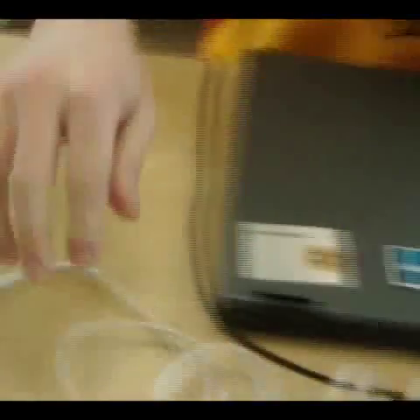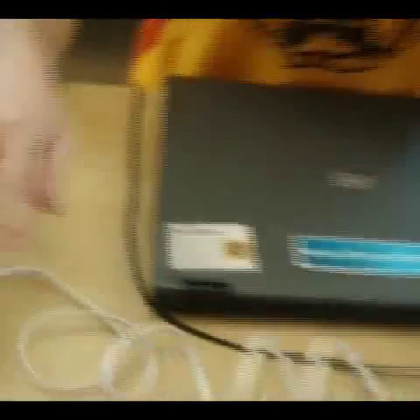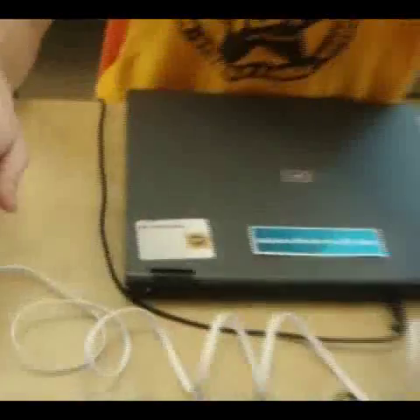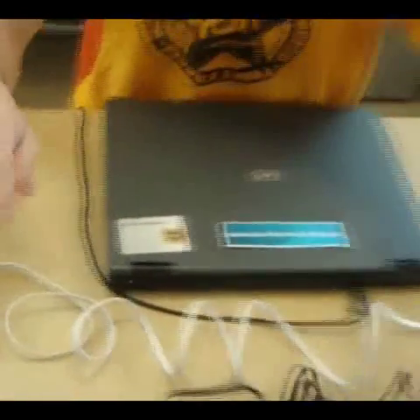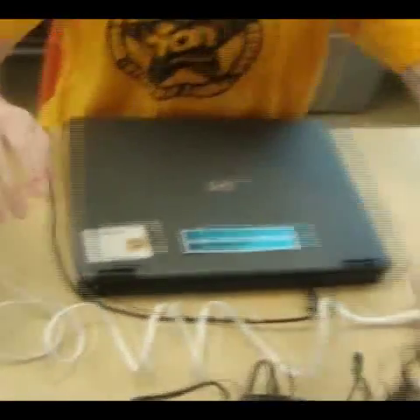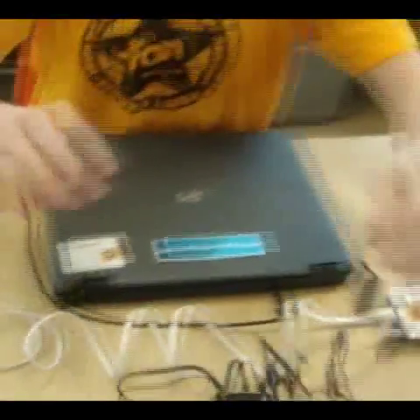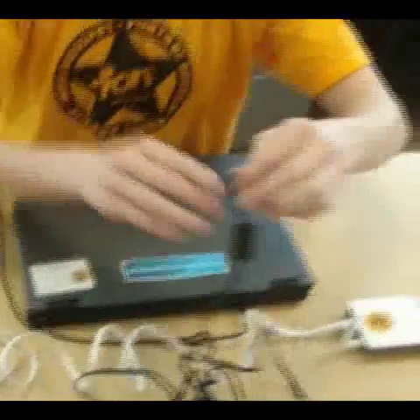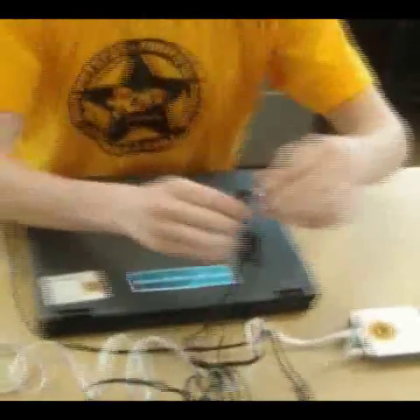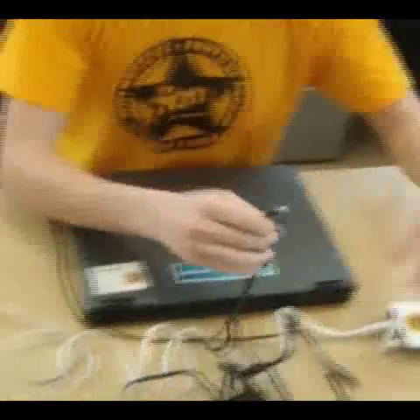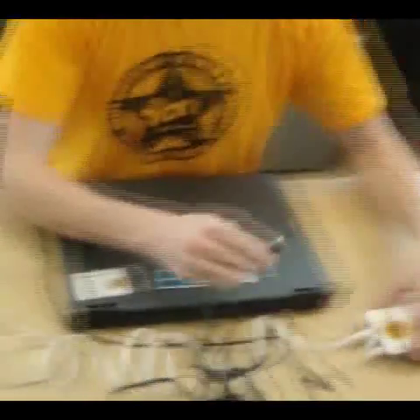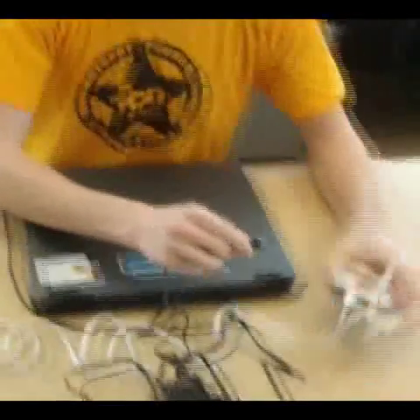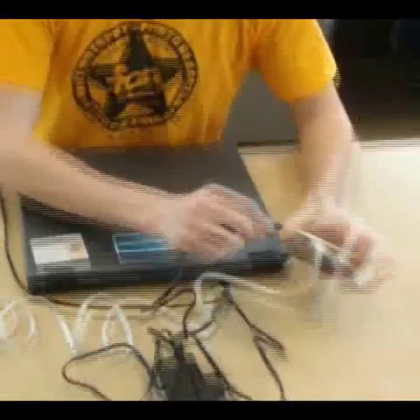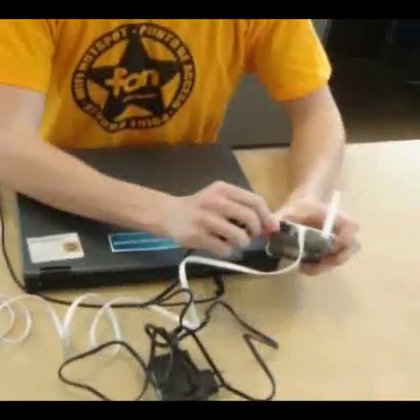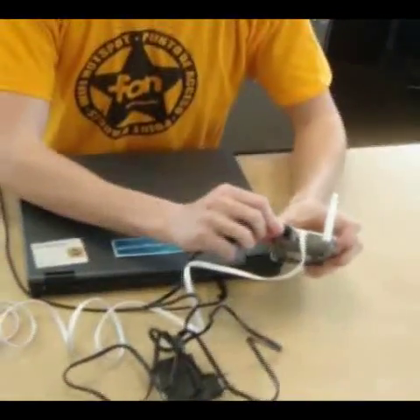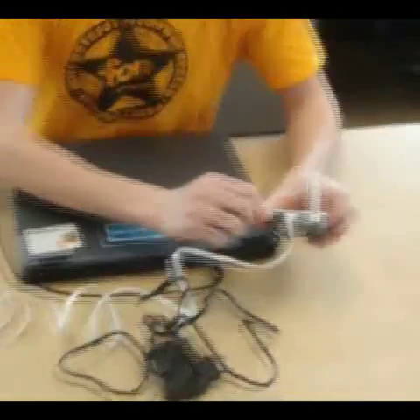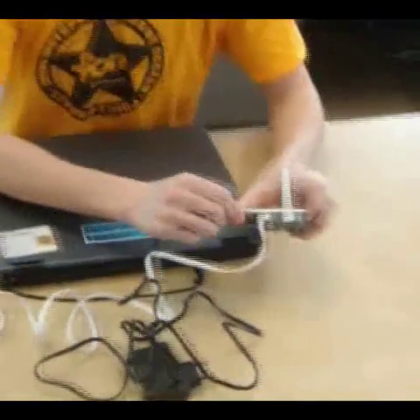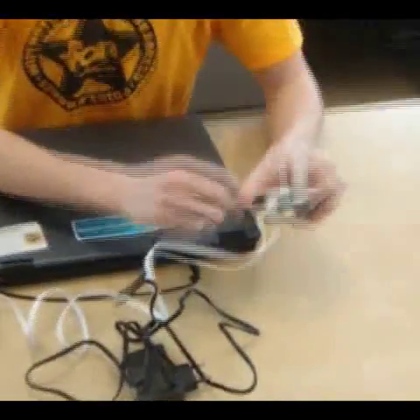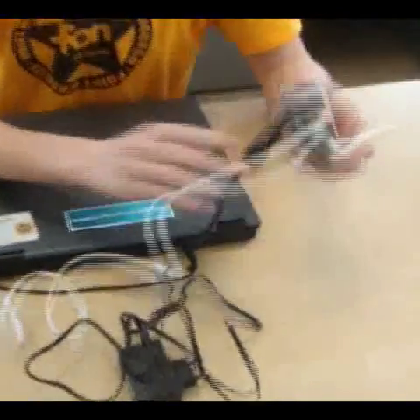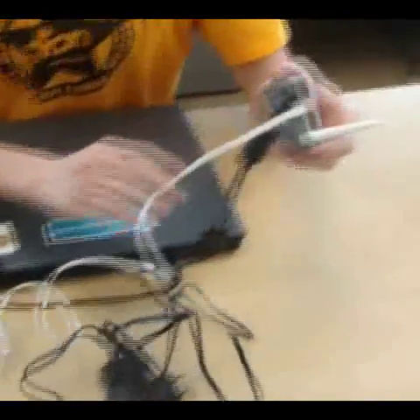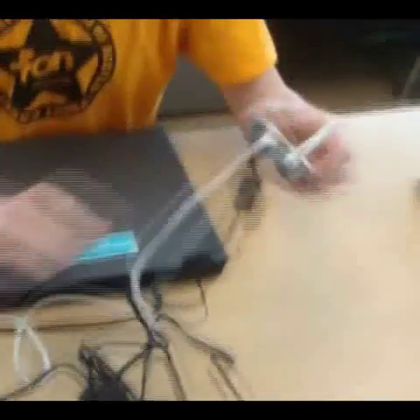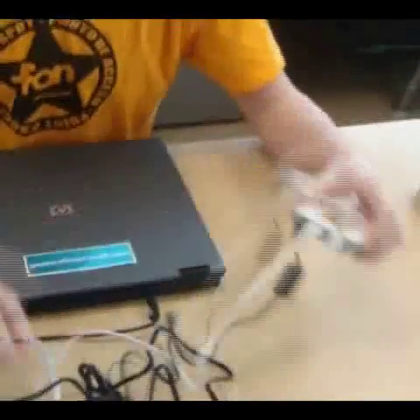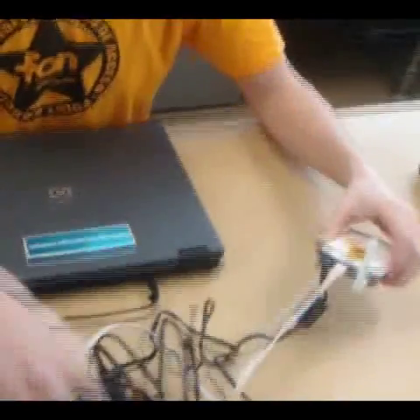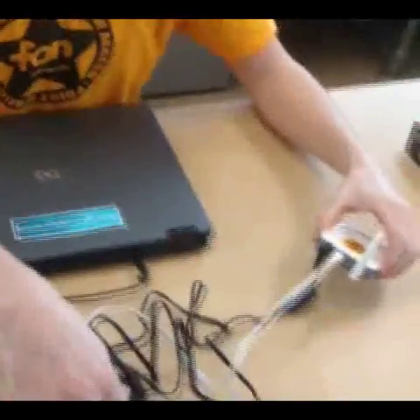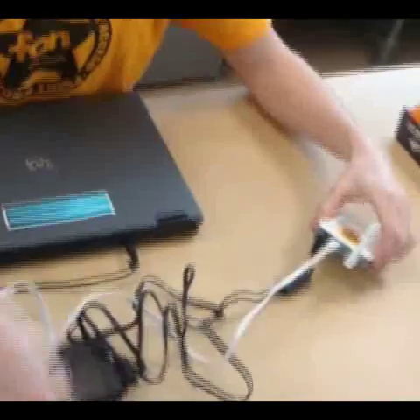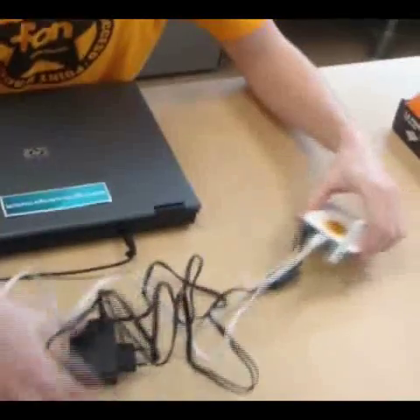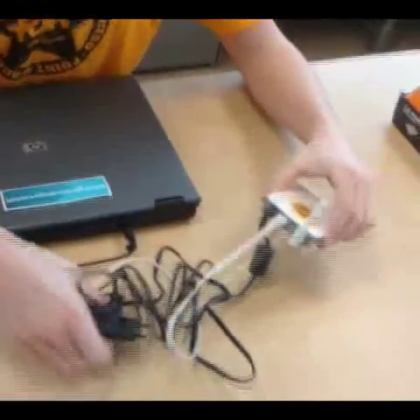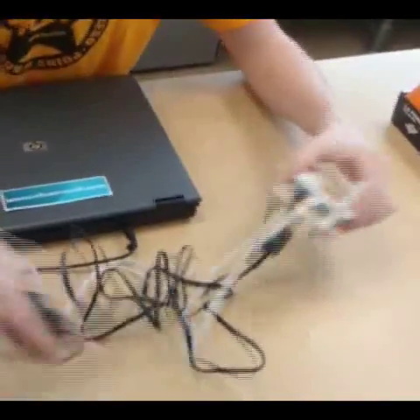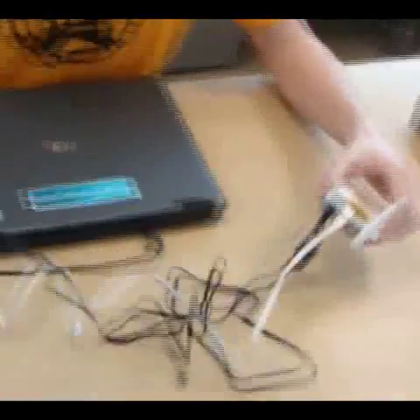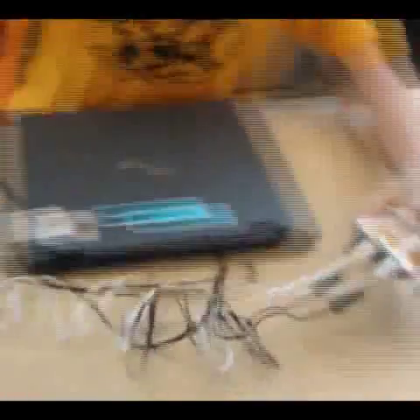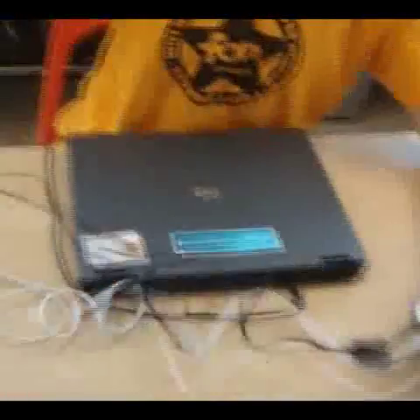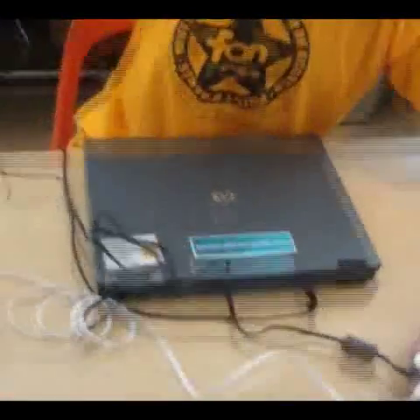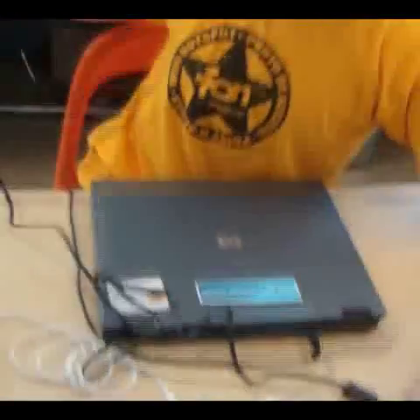Now all we need to do is plug in the power cord, then plug it into the AC.